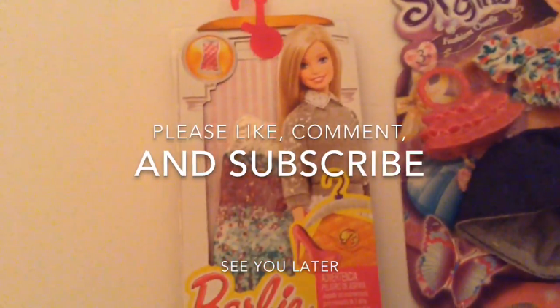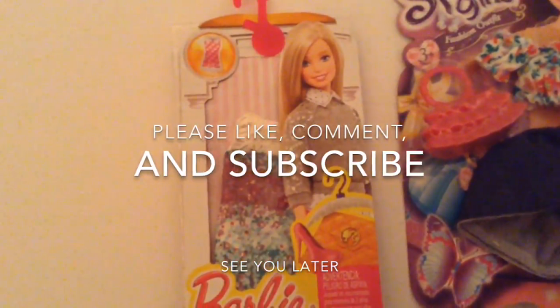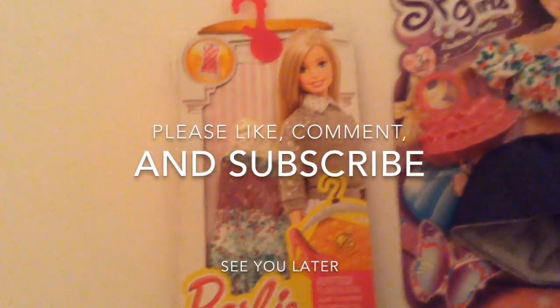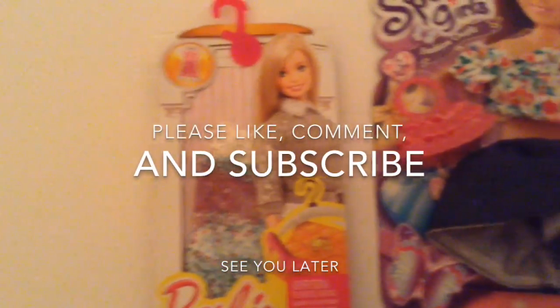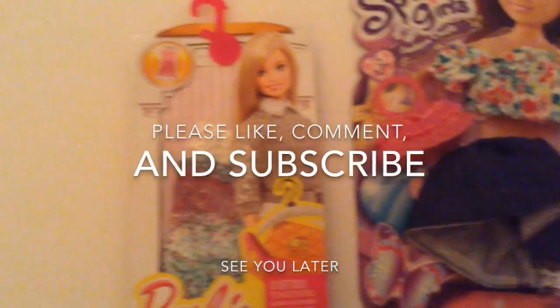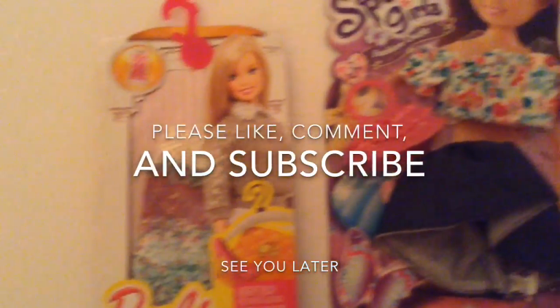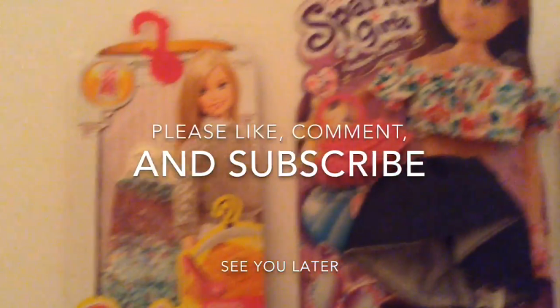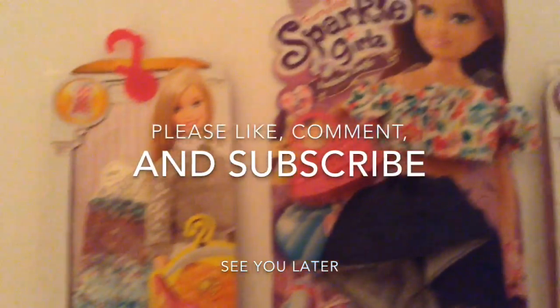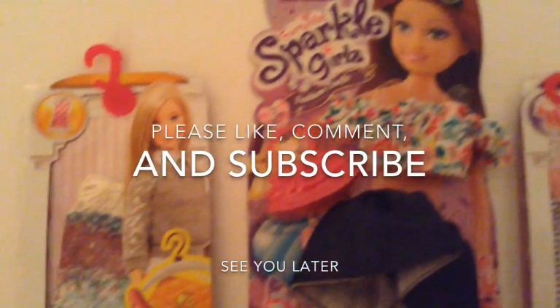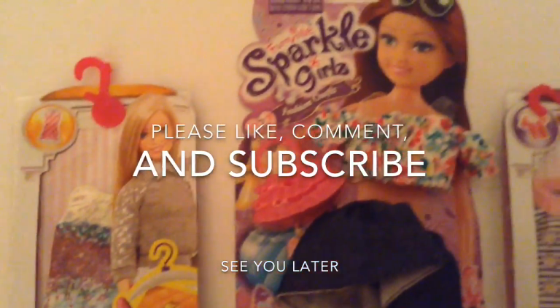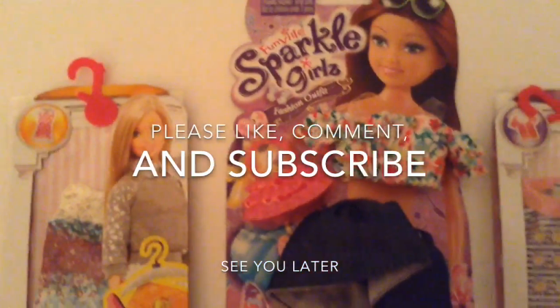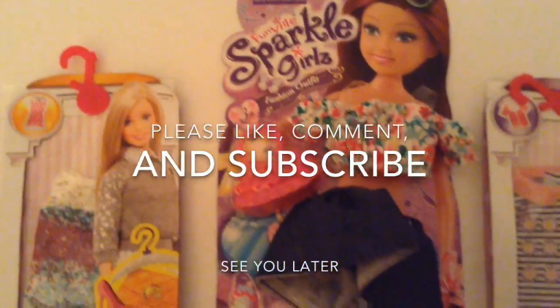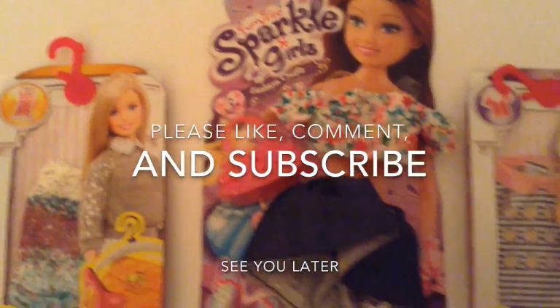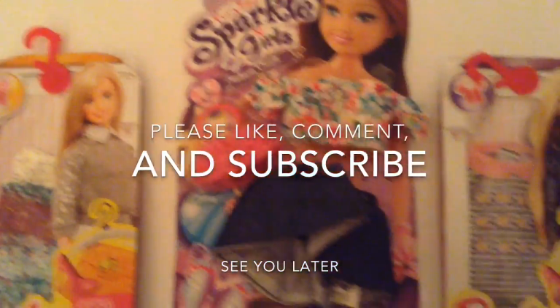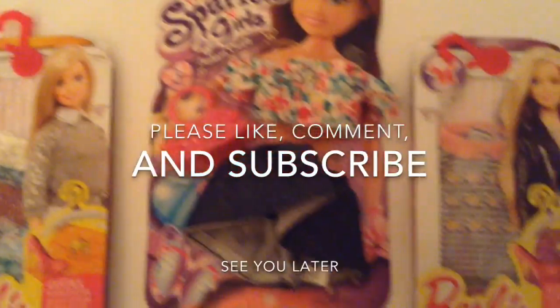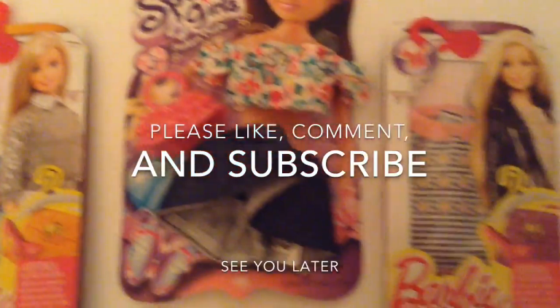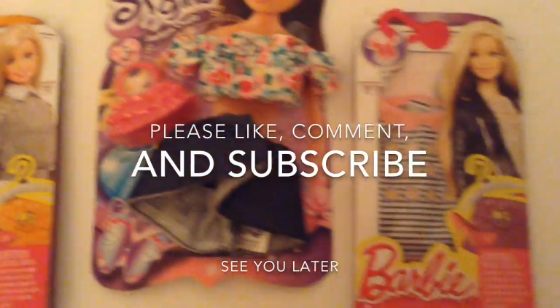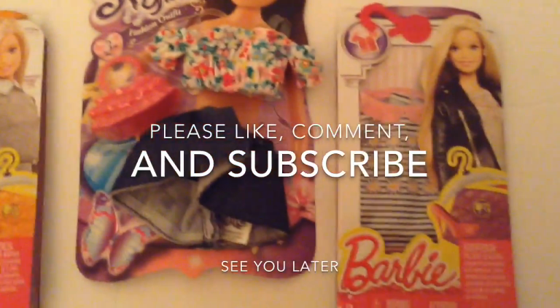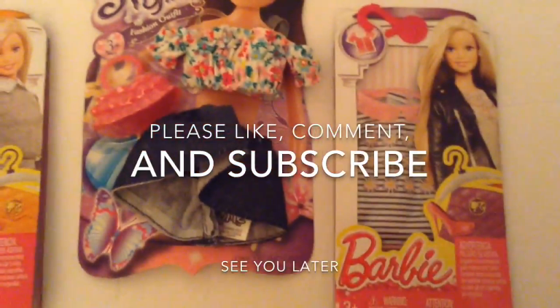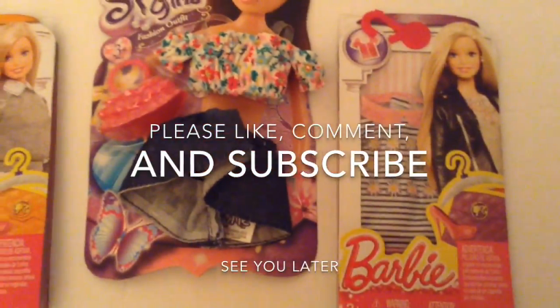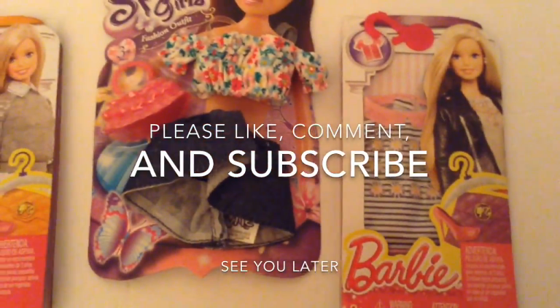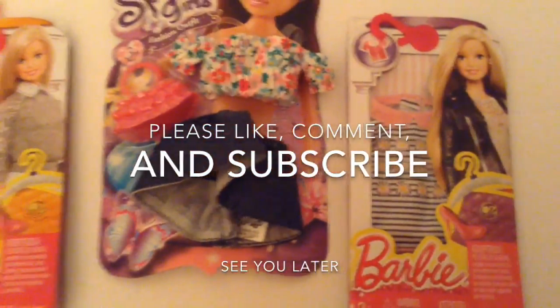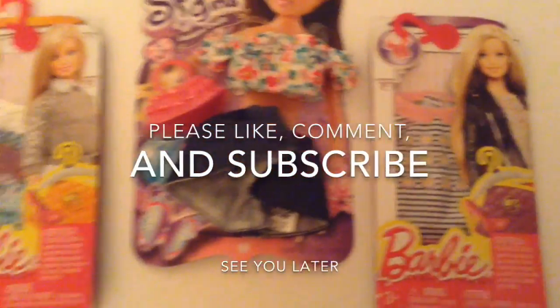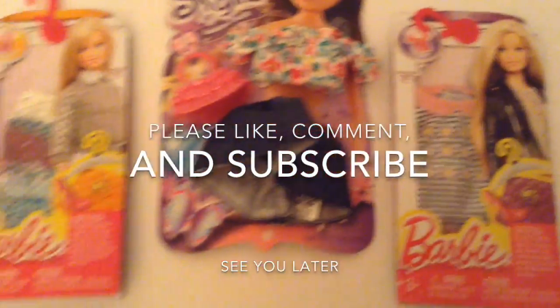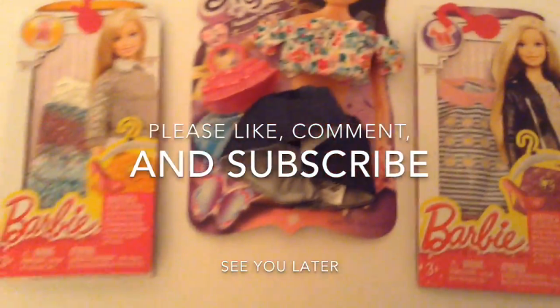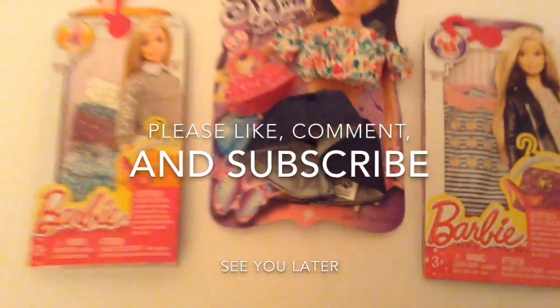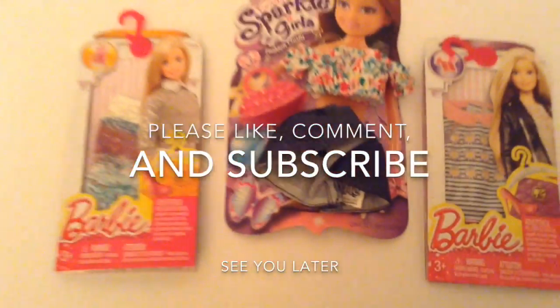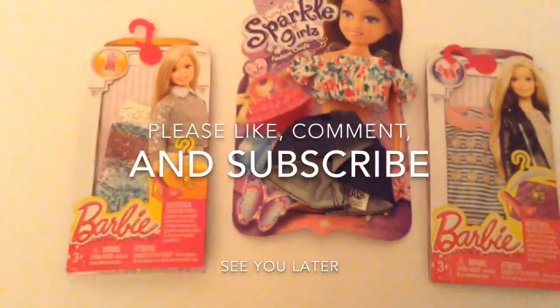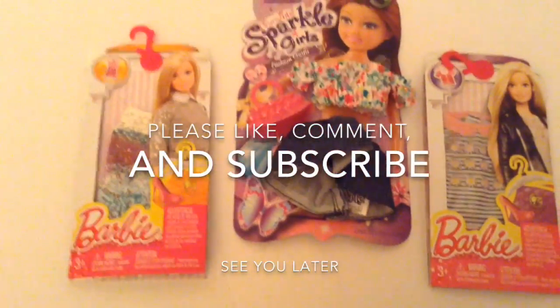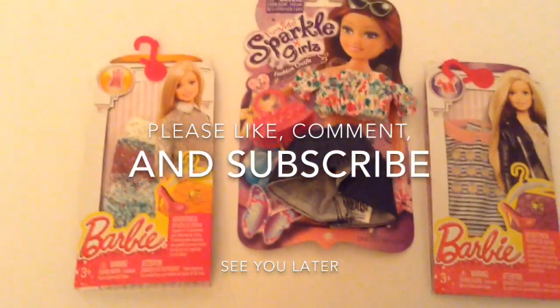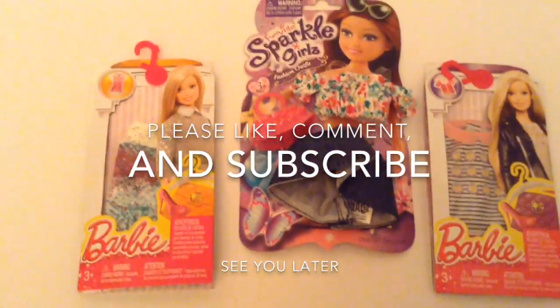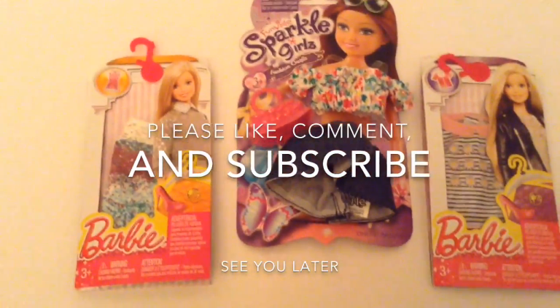See you guys tomorrow! Please like, comment, and subscribe — we're only five away from 400. Bye!